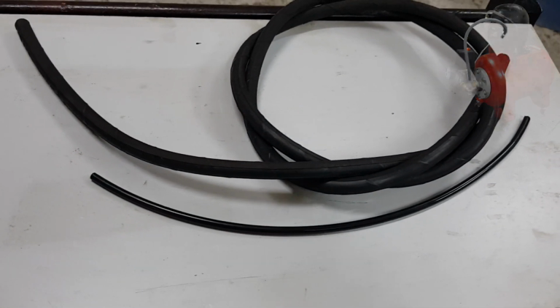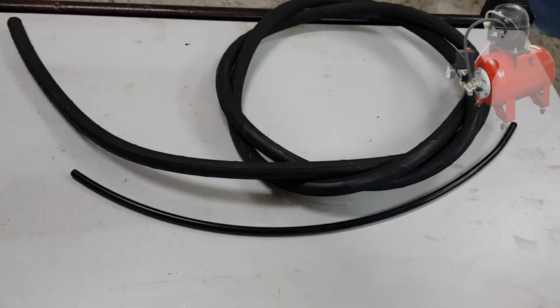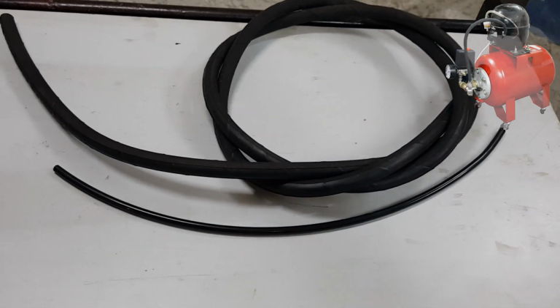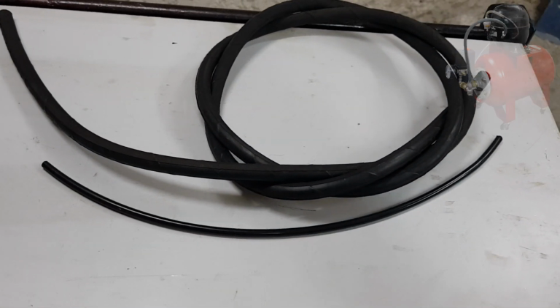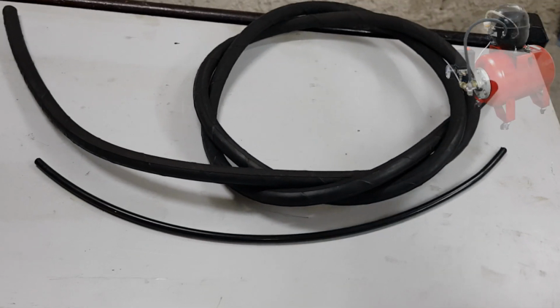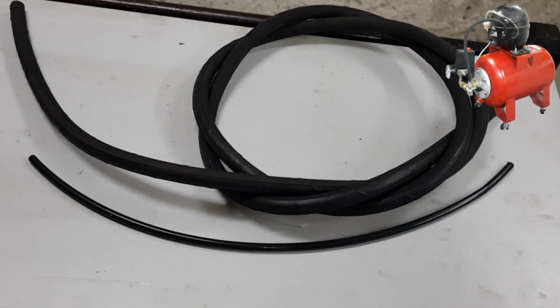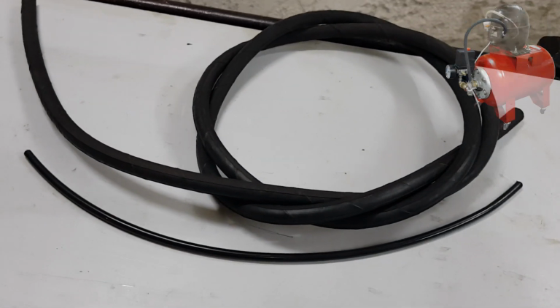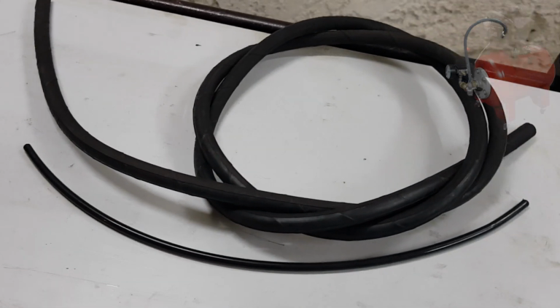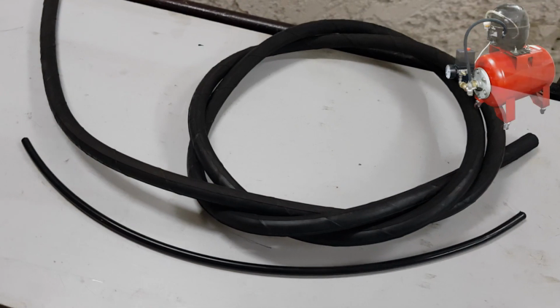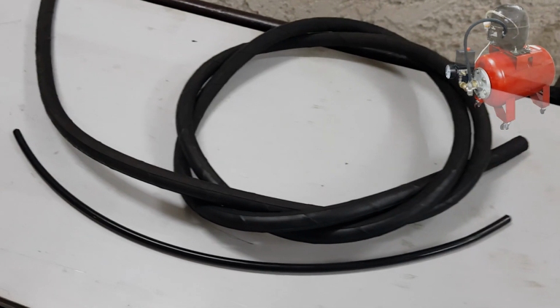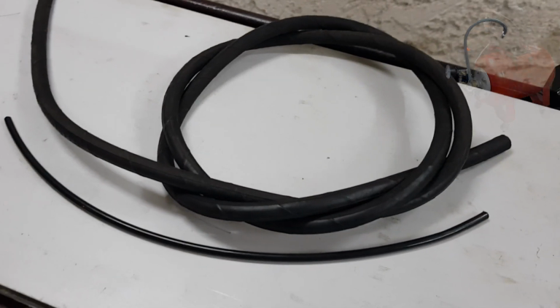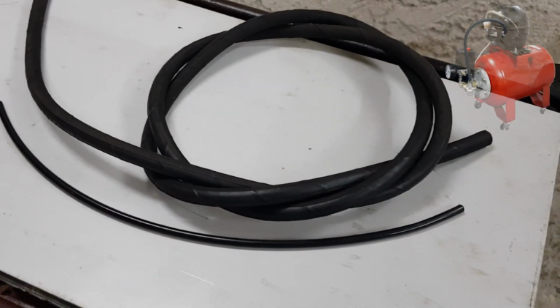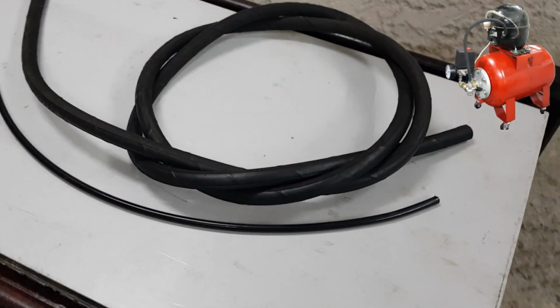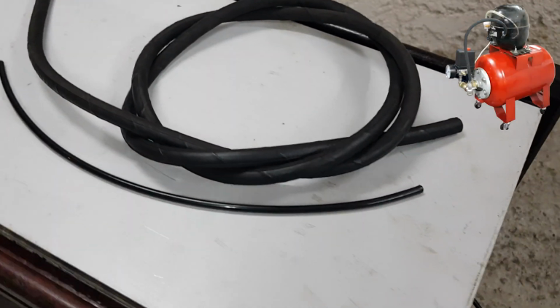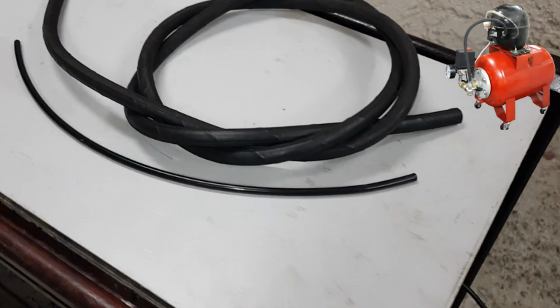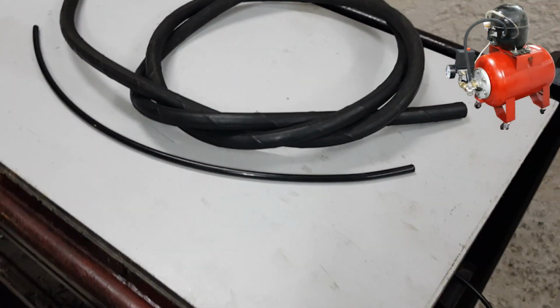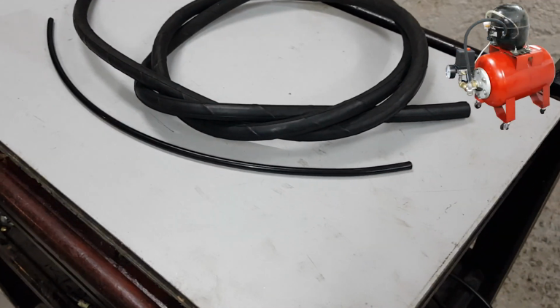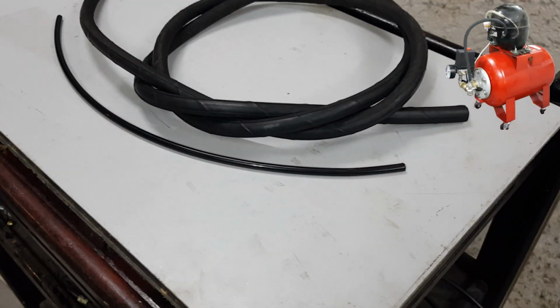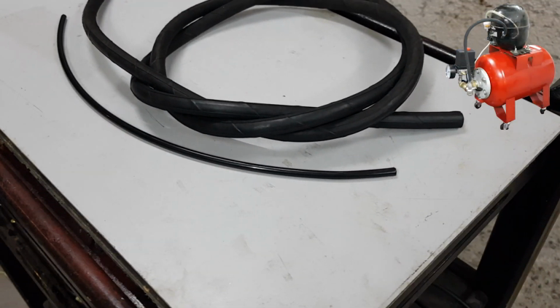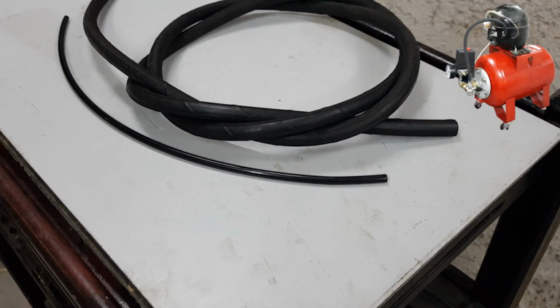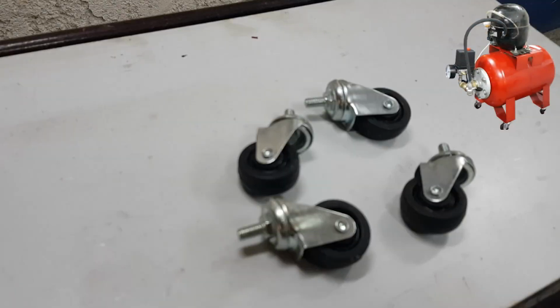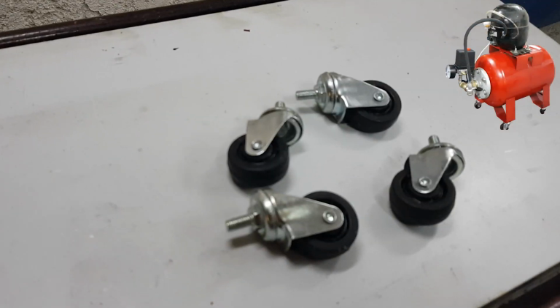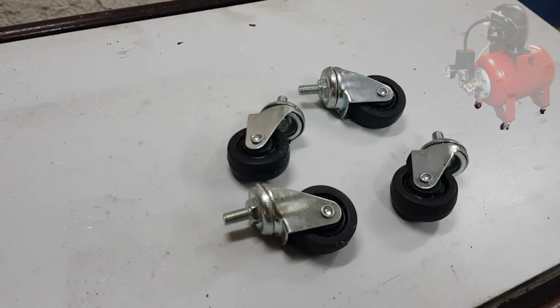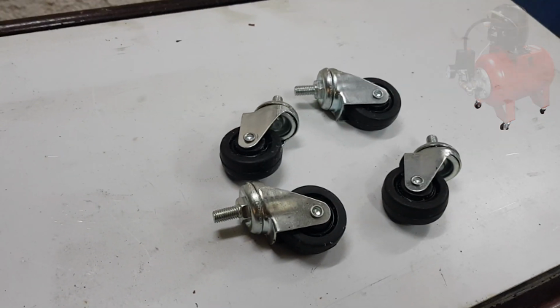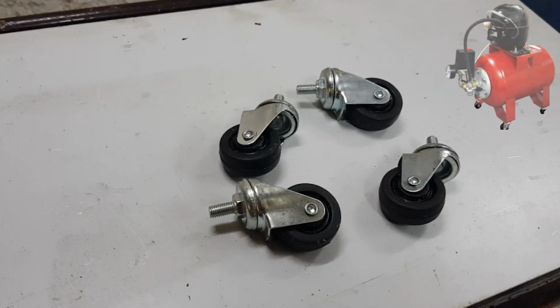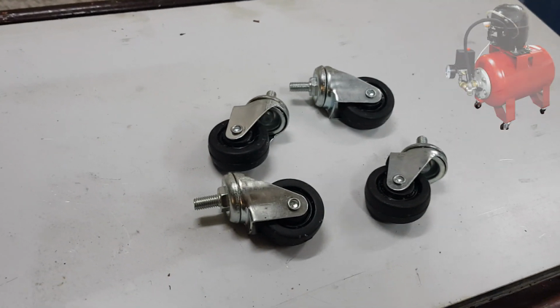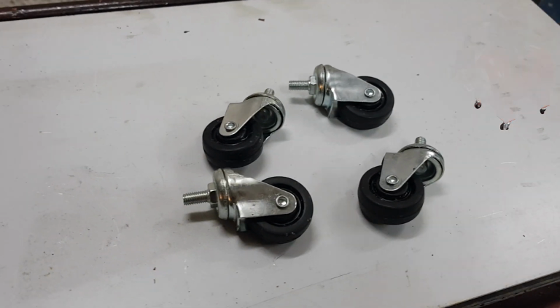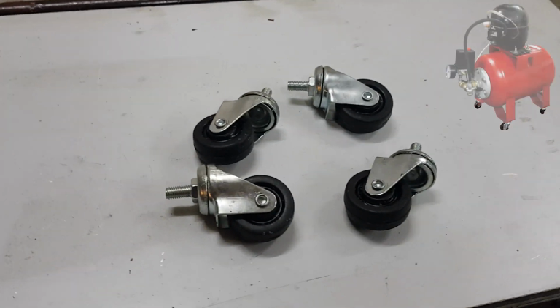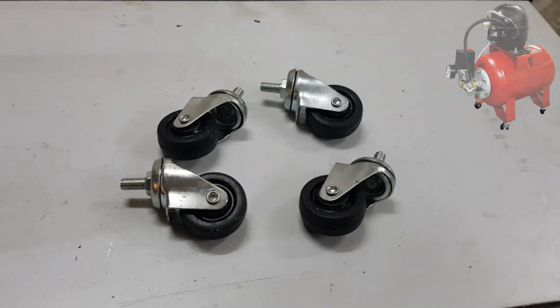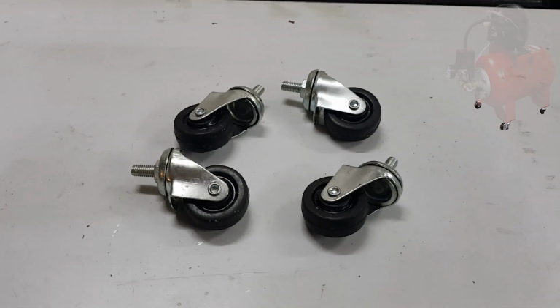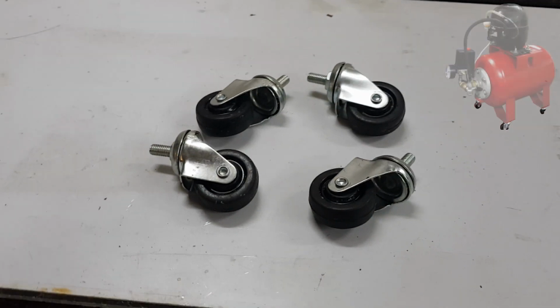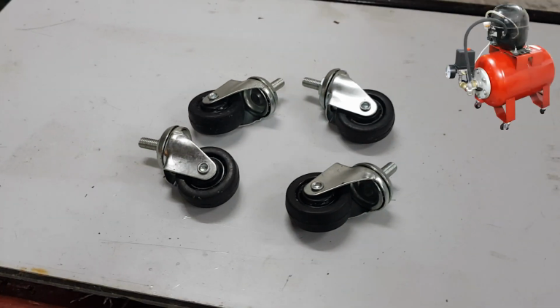High pressure hoses, and last a drain valve and some wheels.